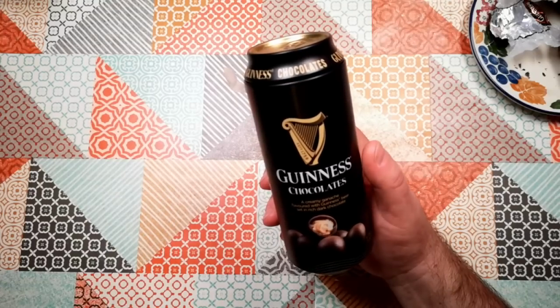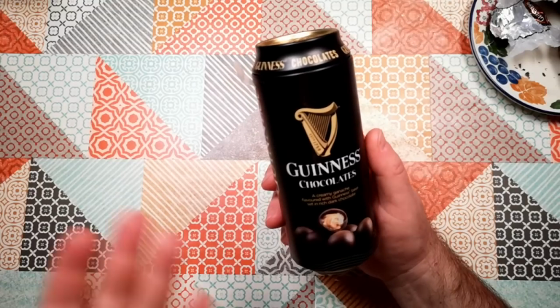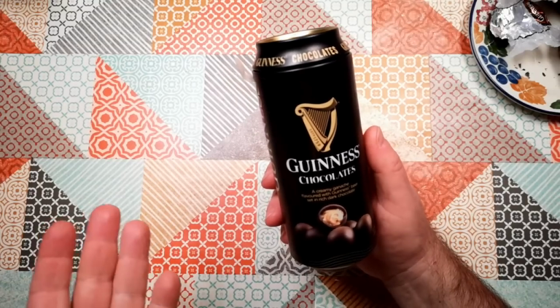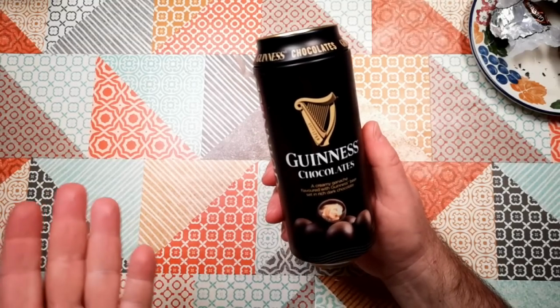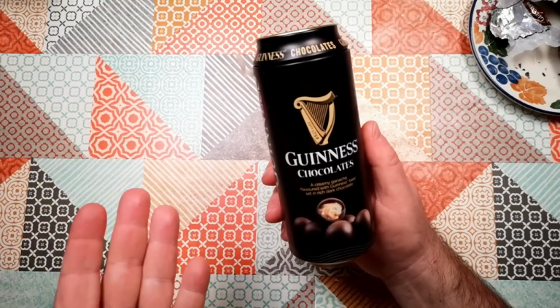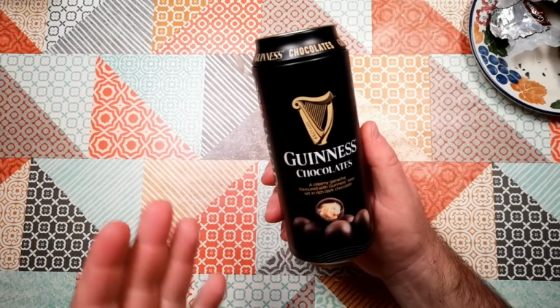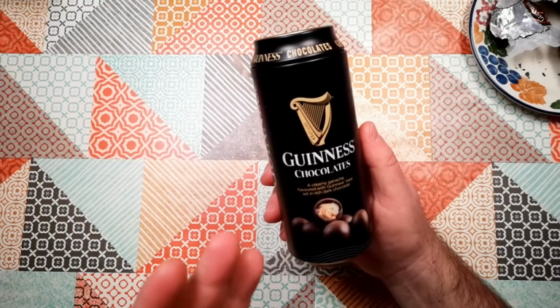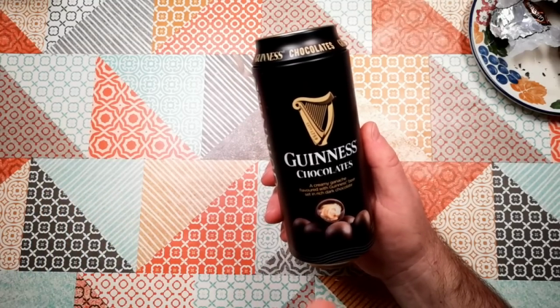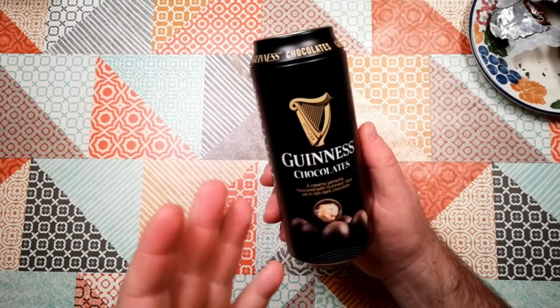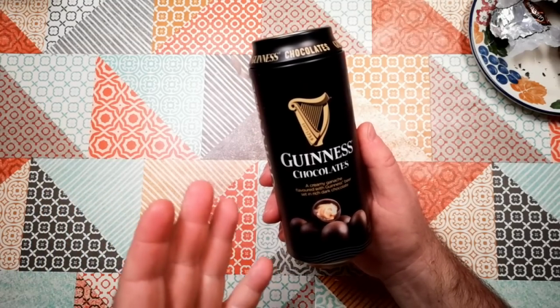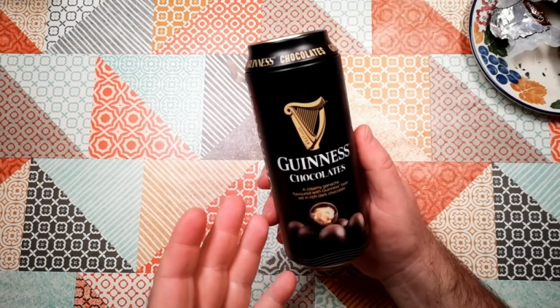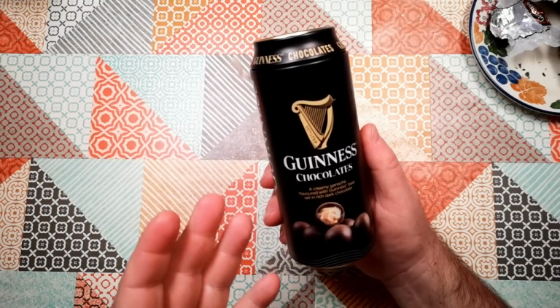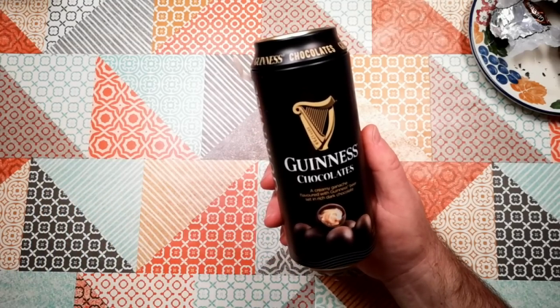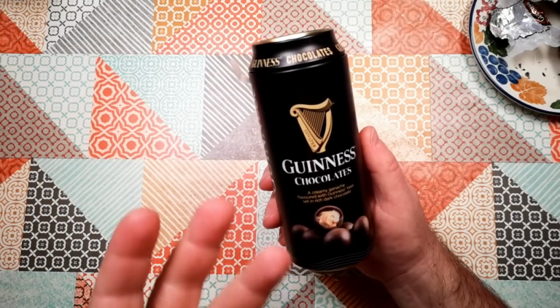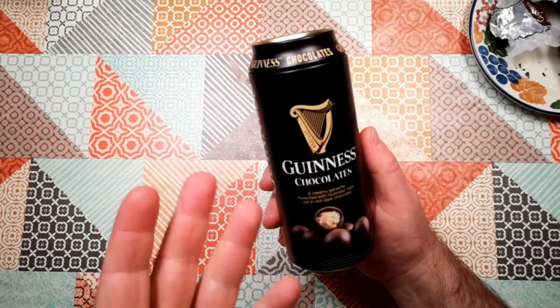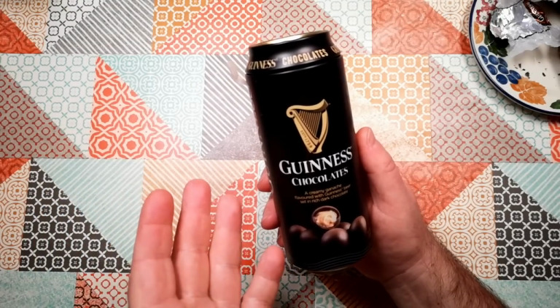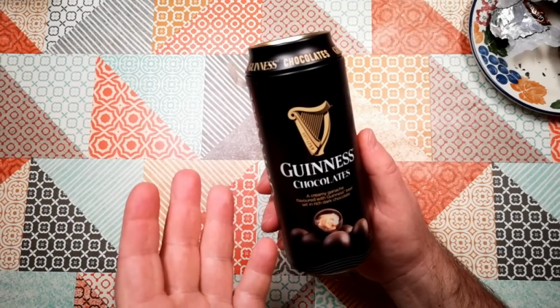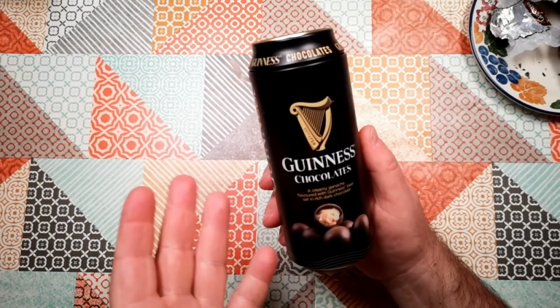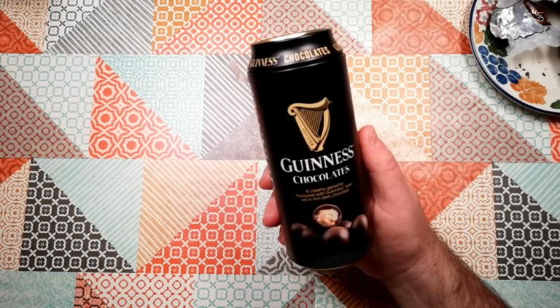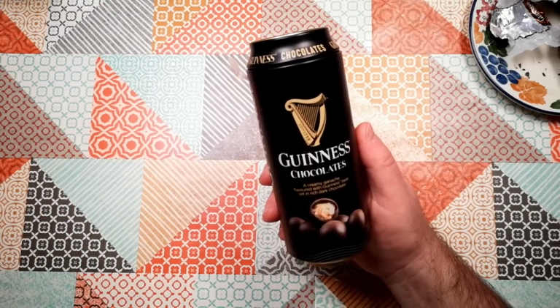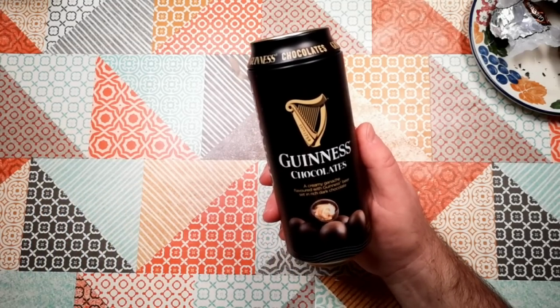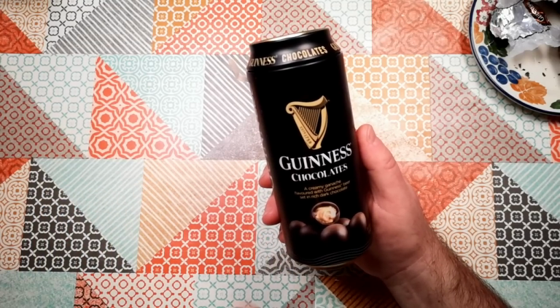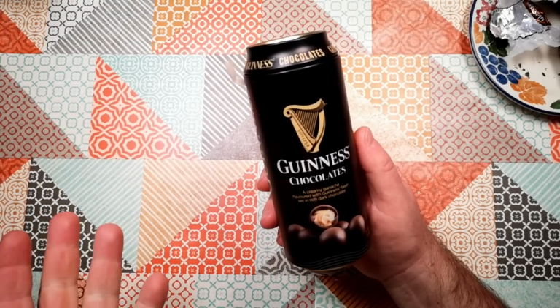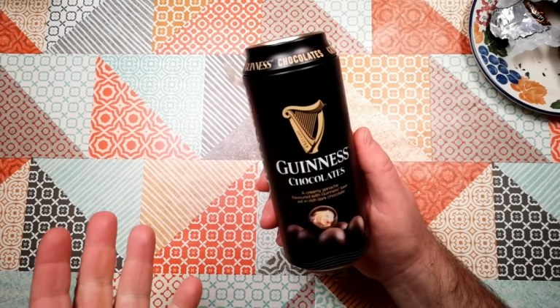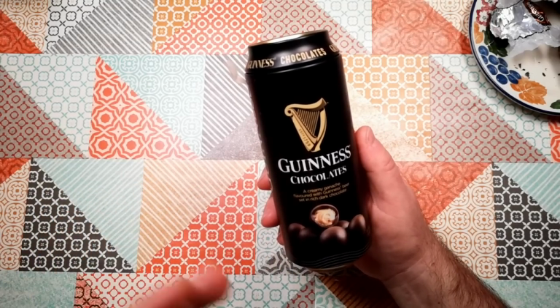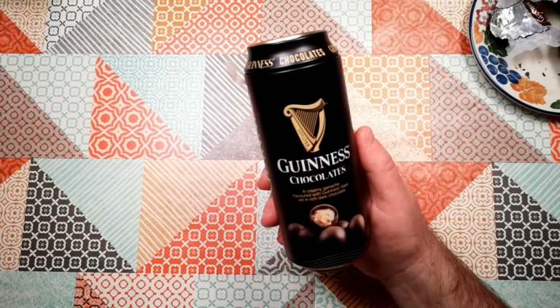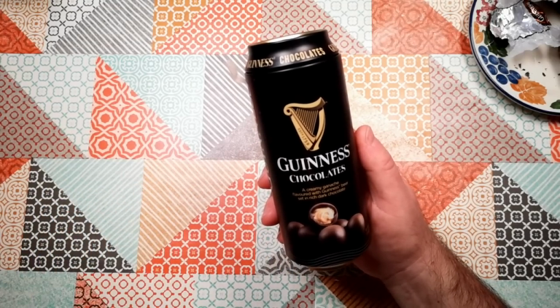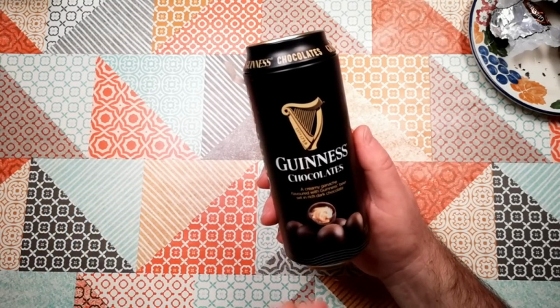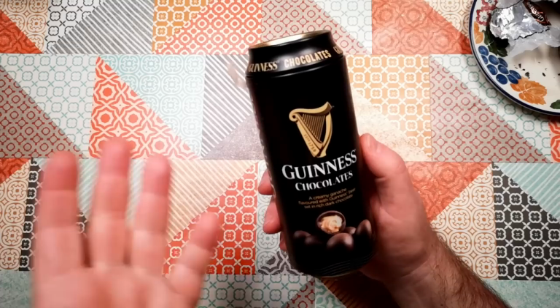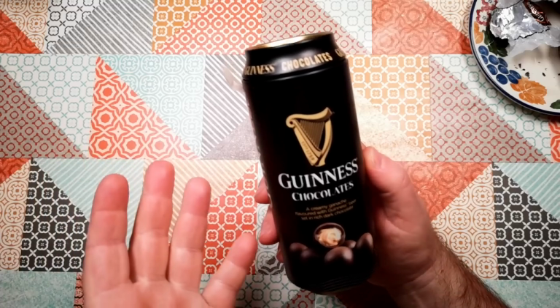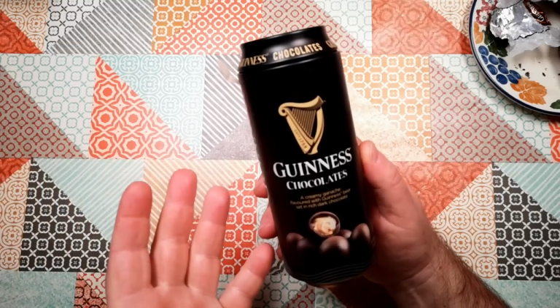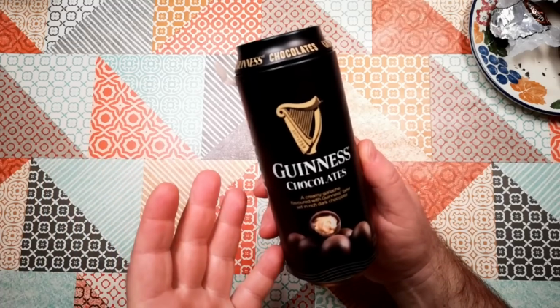So there we go — Guinness Chocolates. Kind of weird stuff in a kind of weird can, on Atomic Shrimp. Thanks for watching, and I hope to see you again soon.